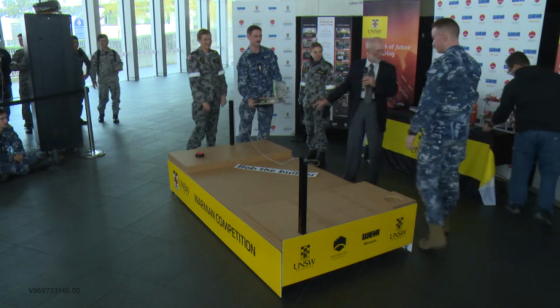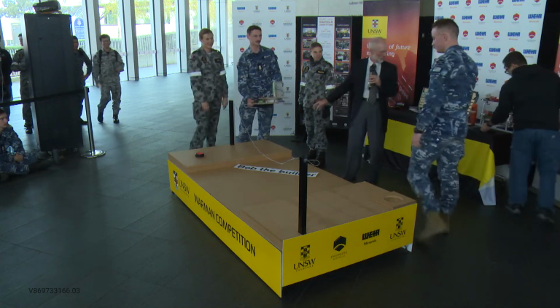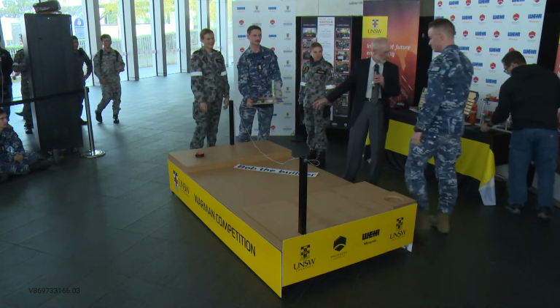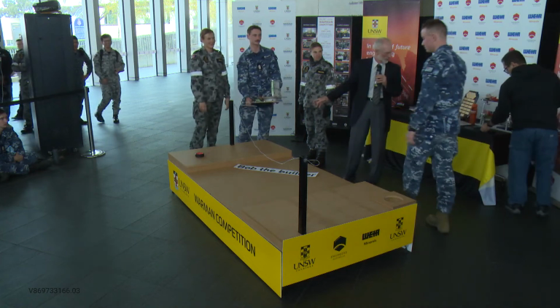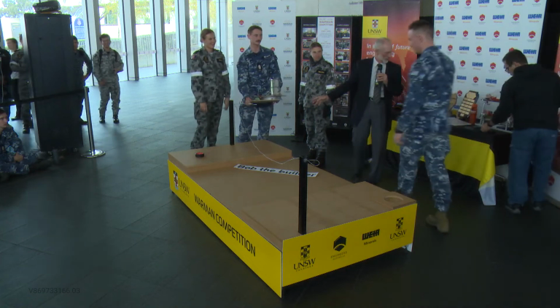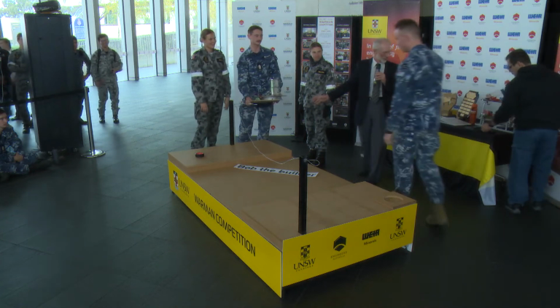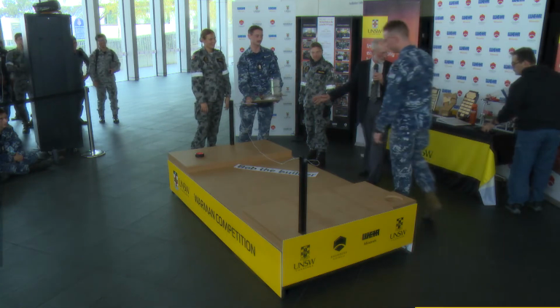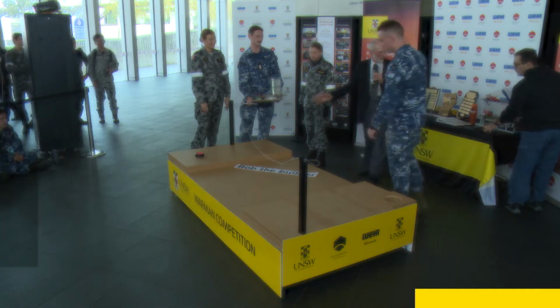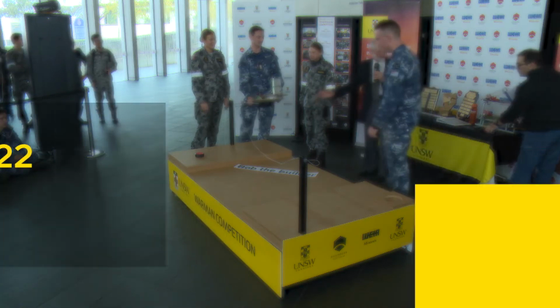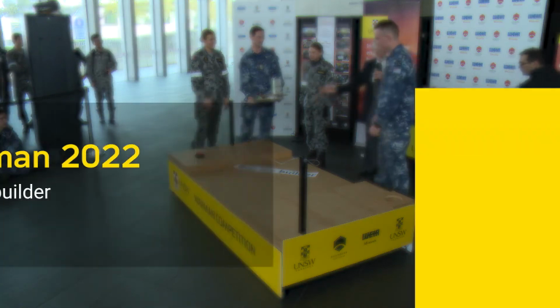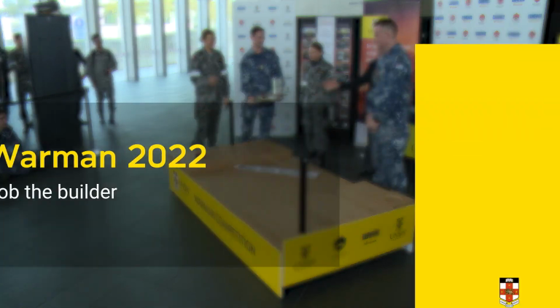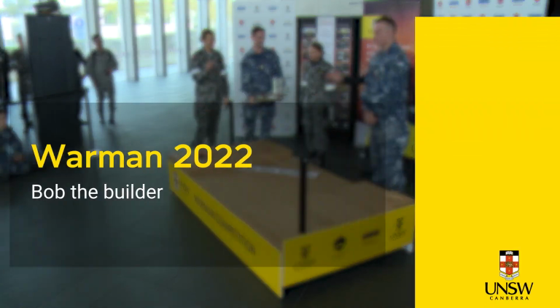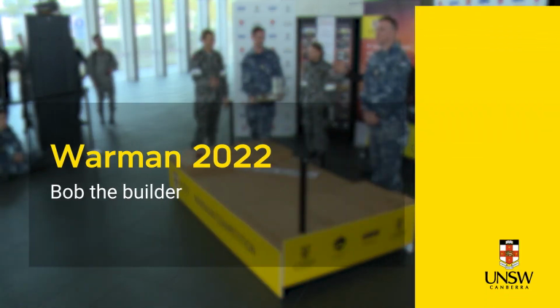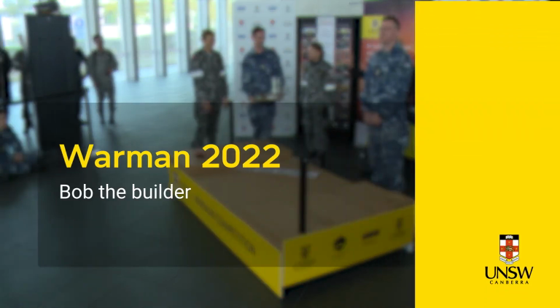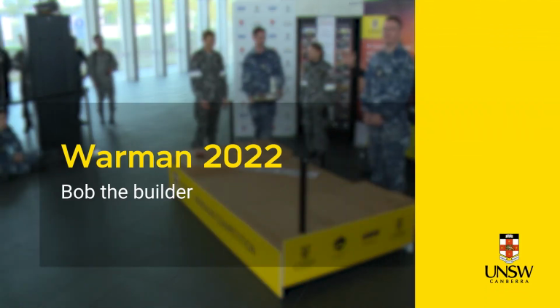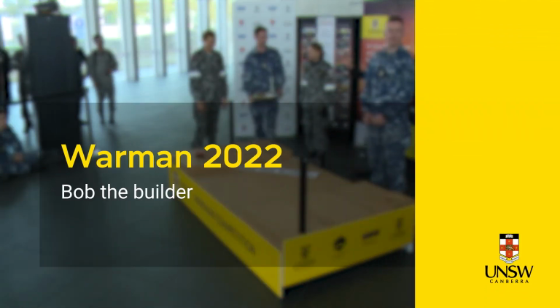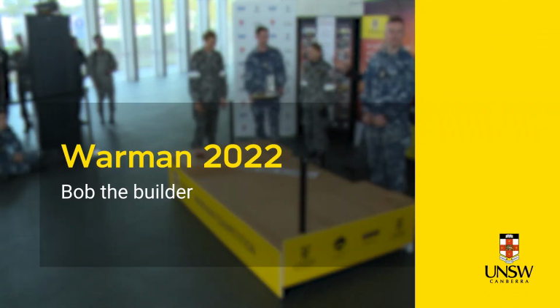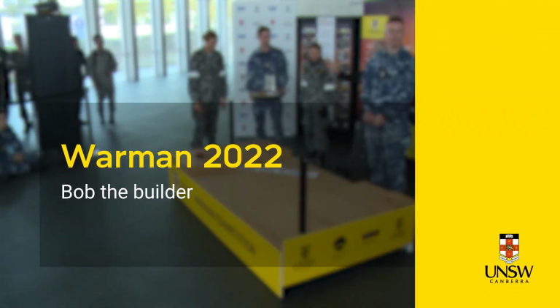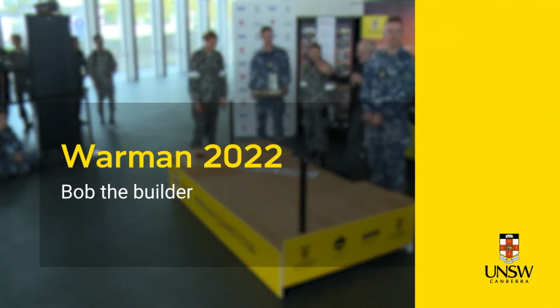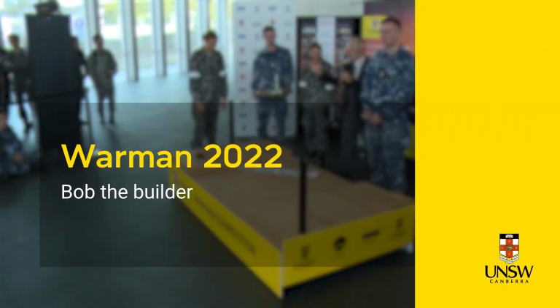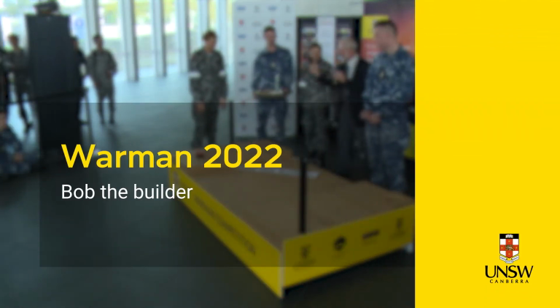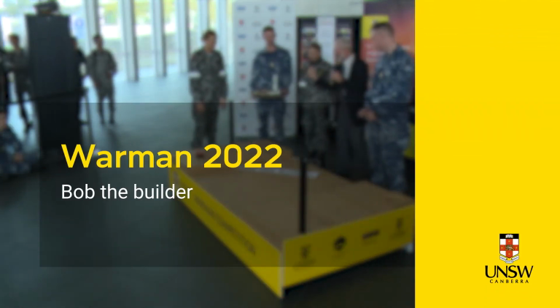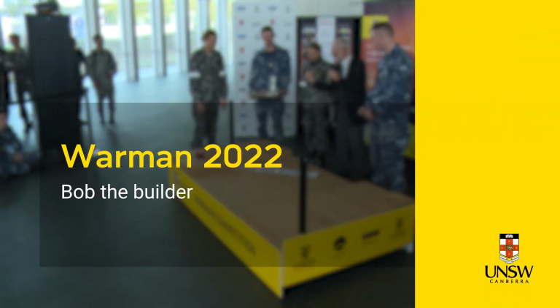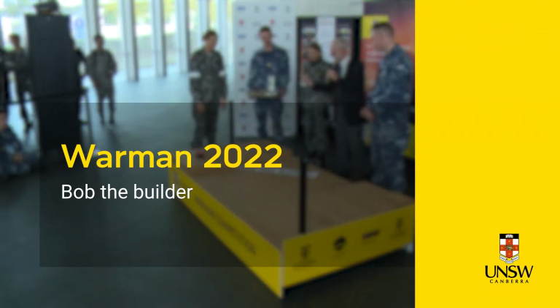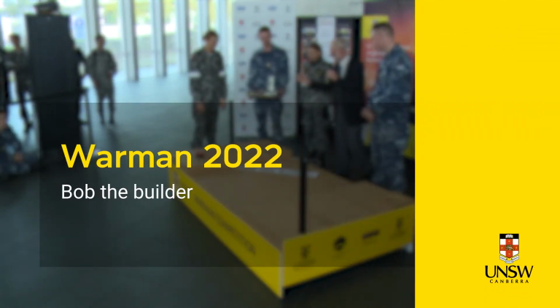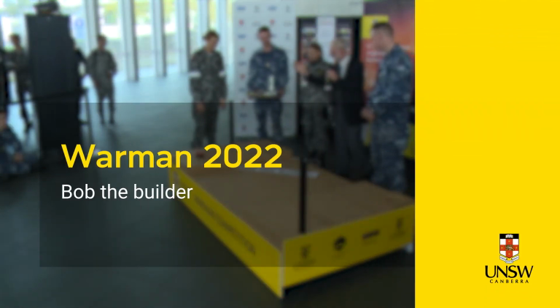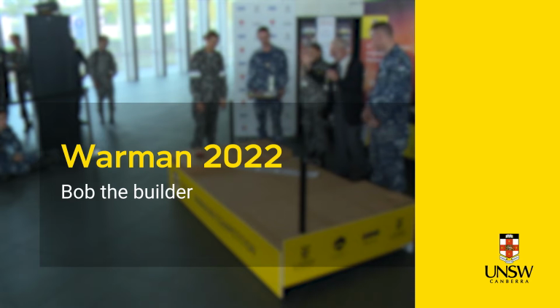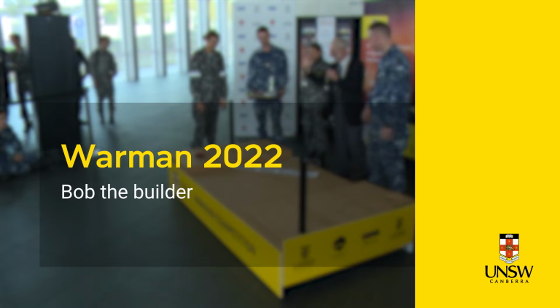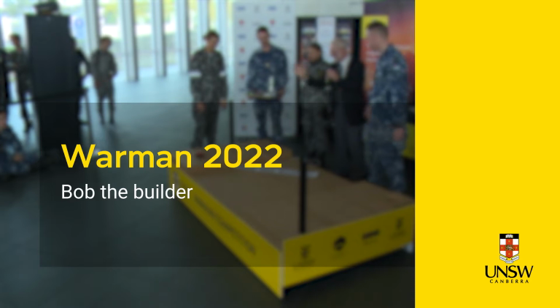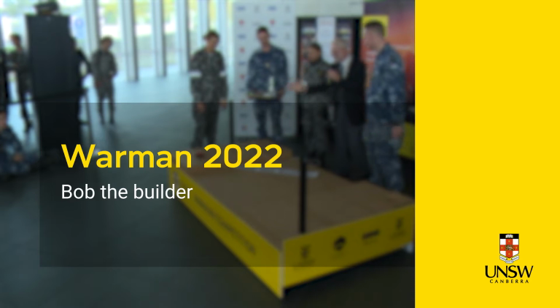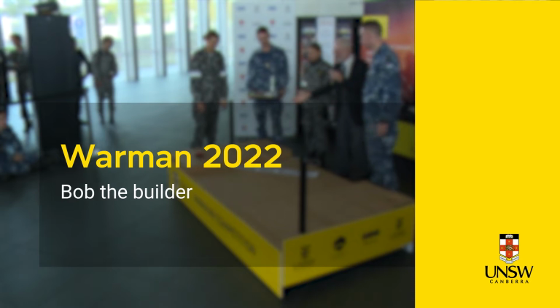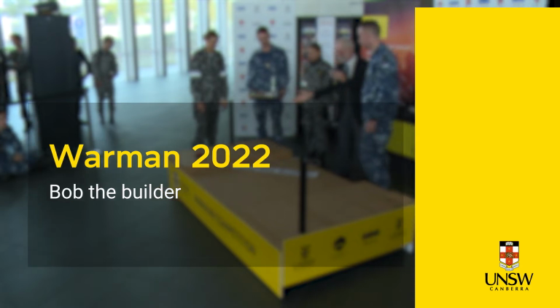Timekeeper, are we ready? Yep. Are you ready to set up? Yes. Your time starts now.